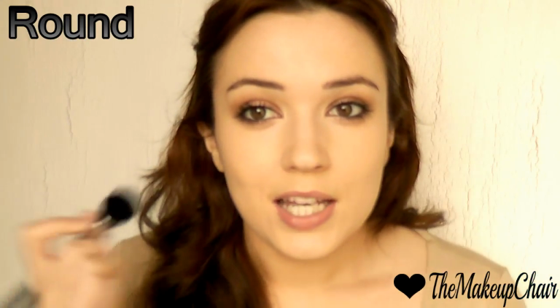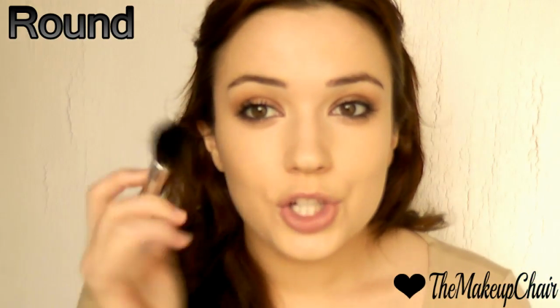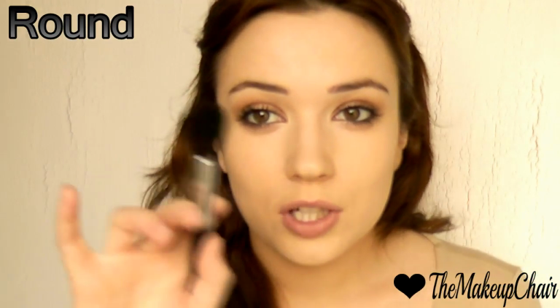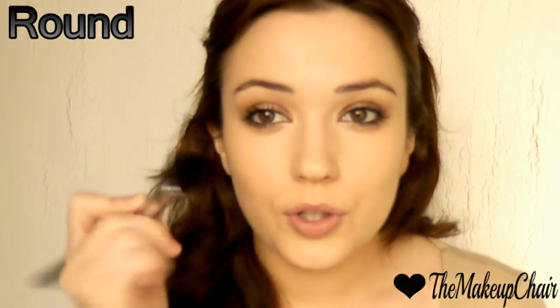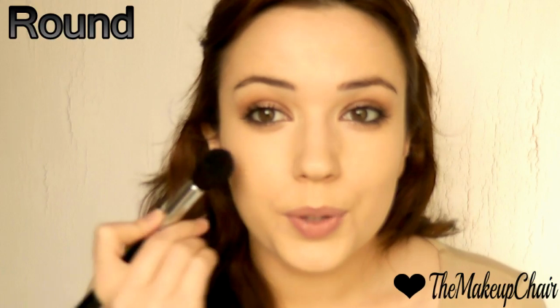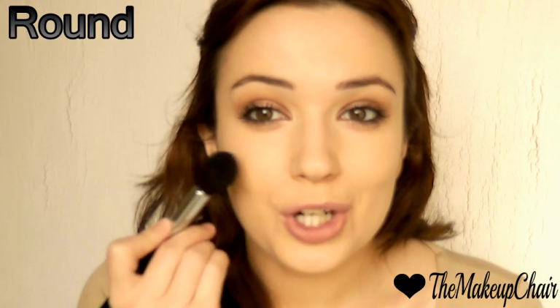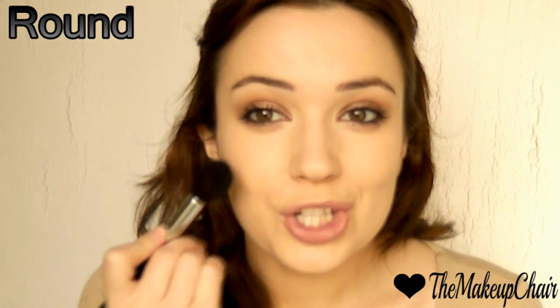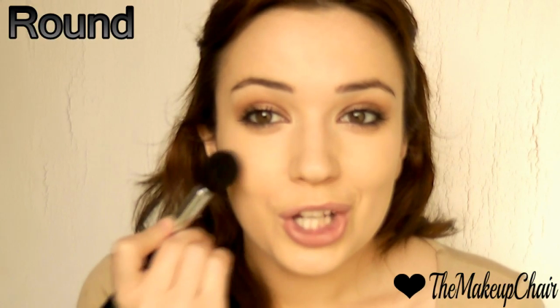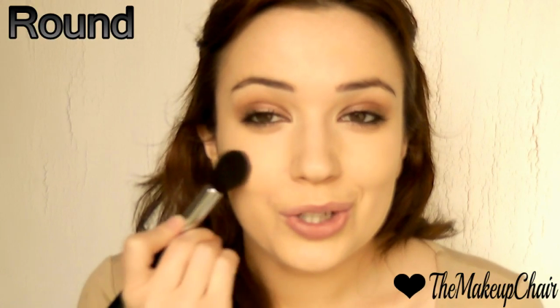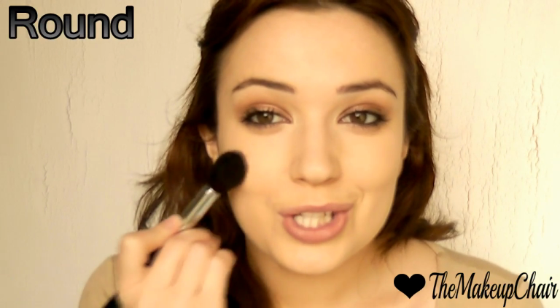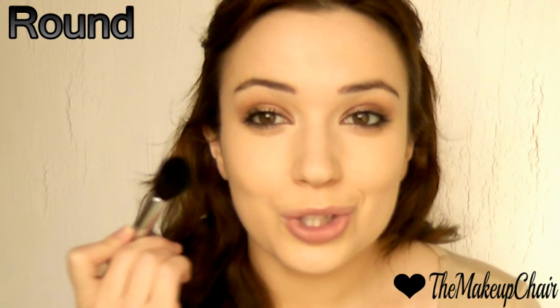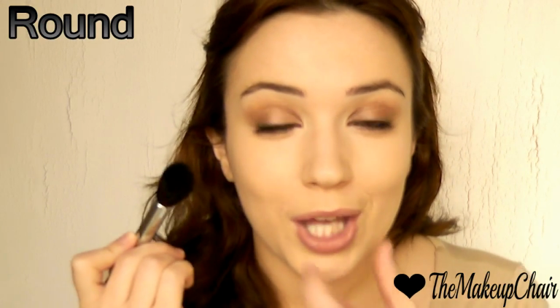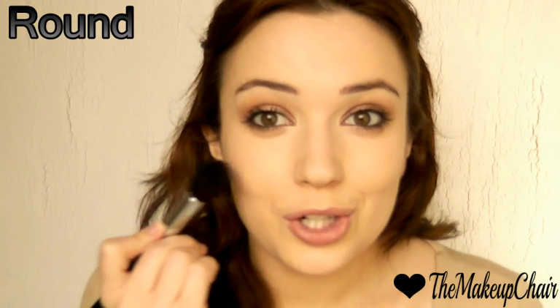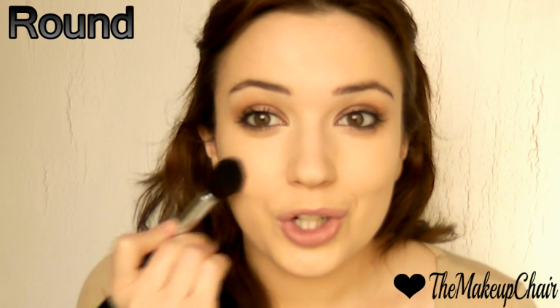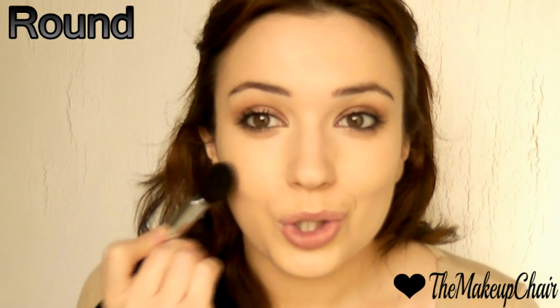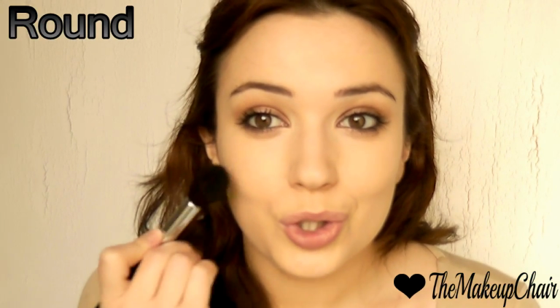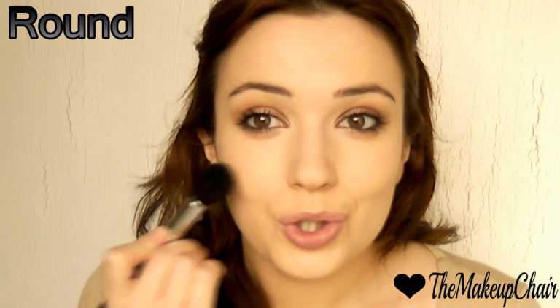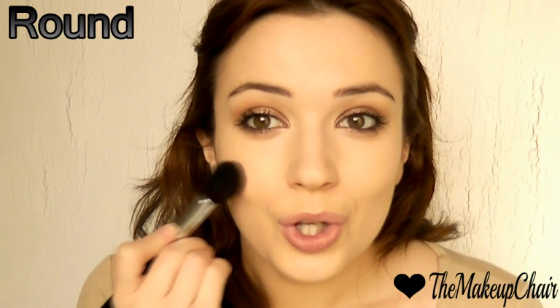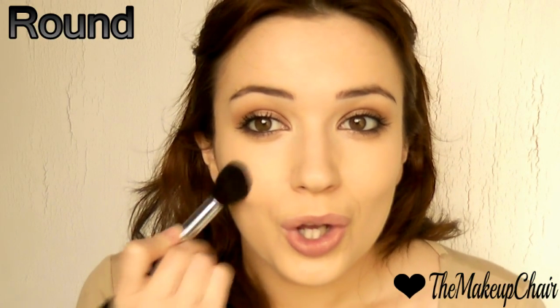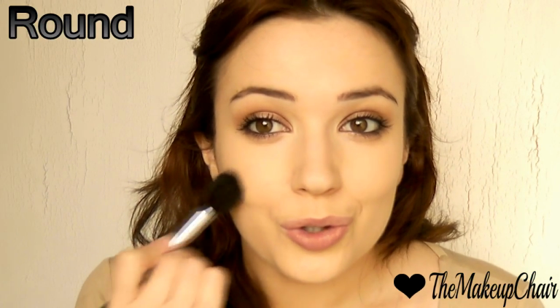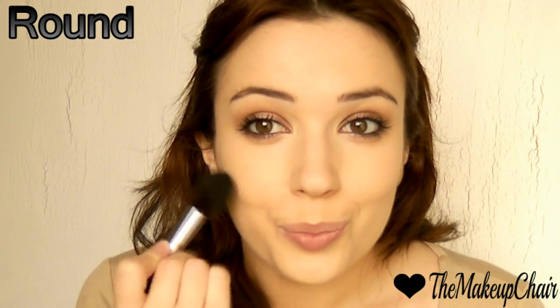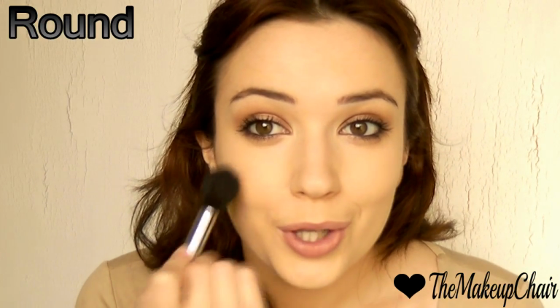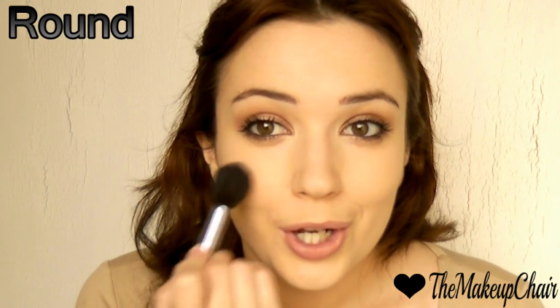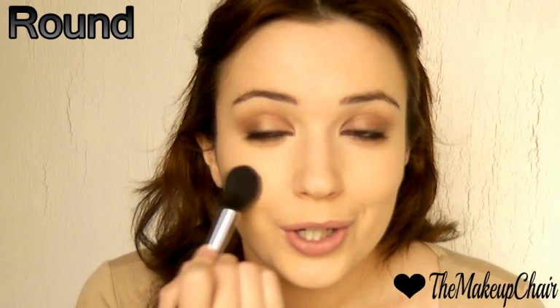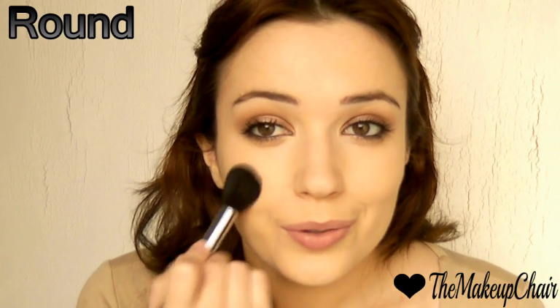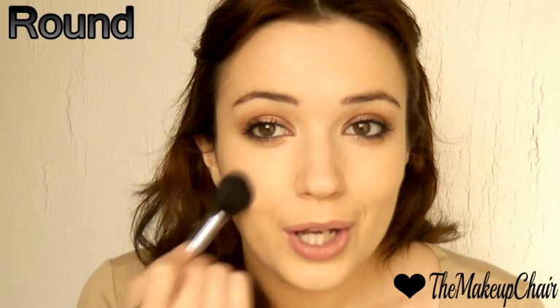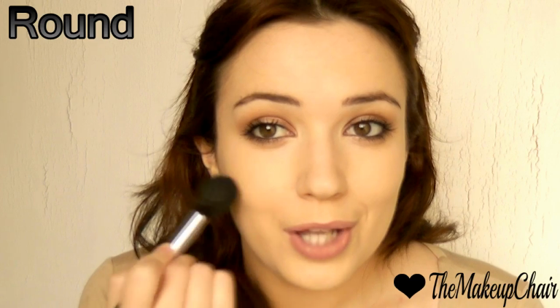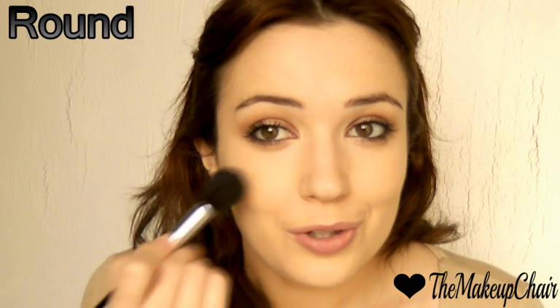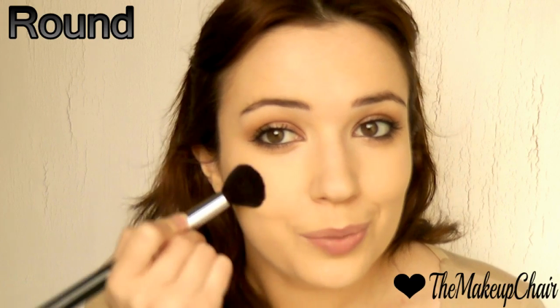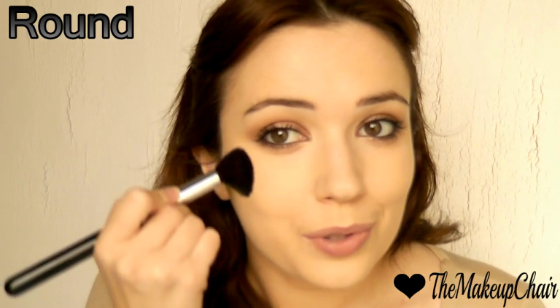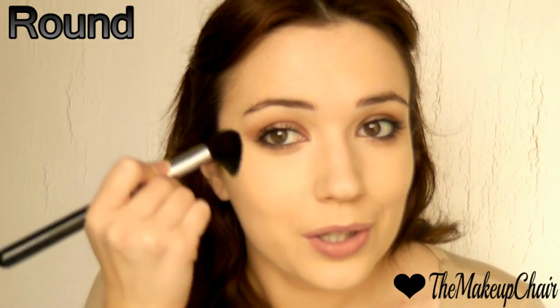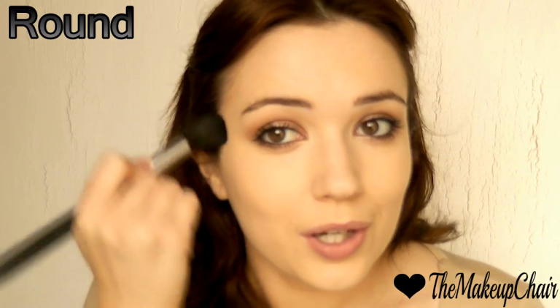So you're going to load up your brush, do that duck face, apply the blush, and then blend it upward. That lifting motion is key for round faces.